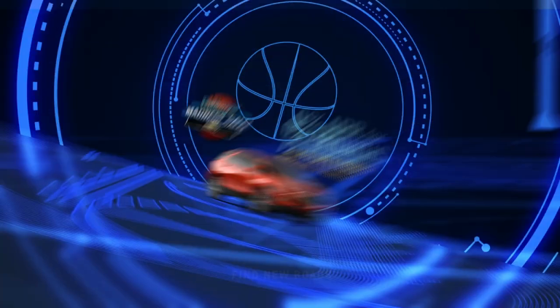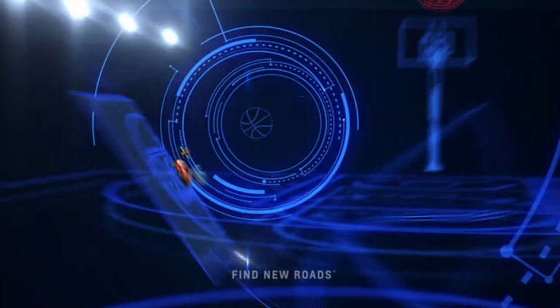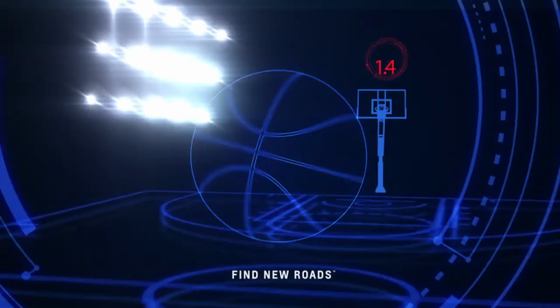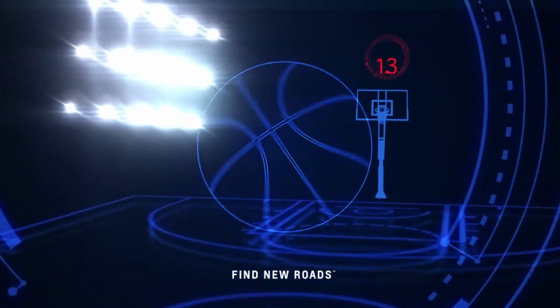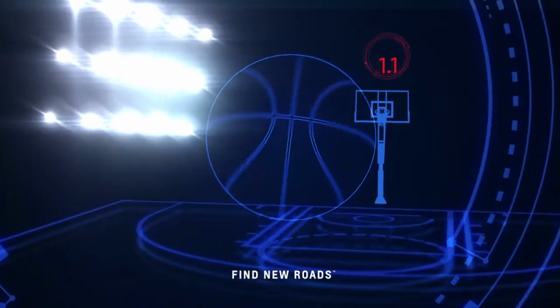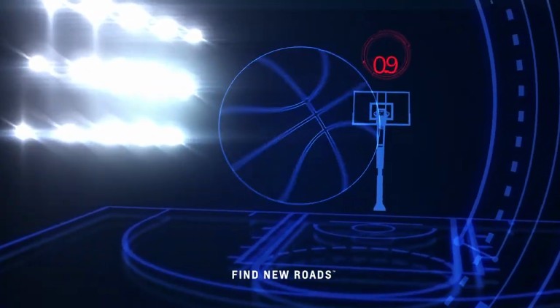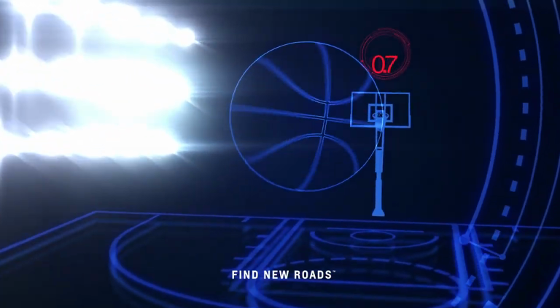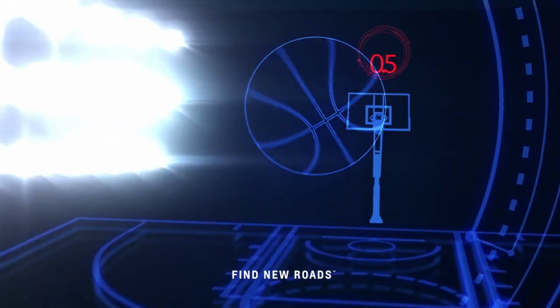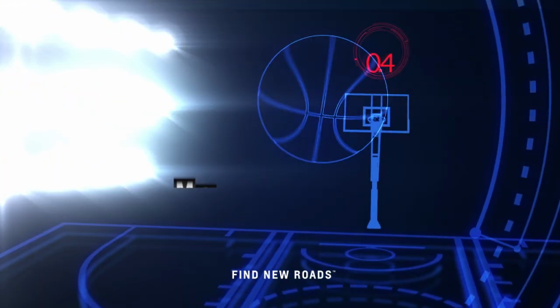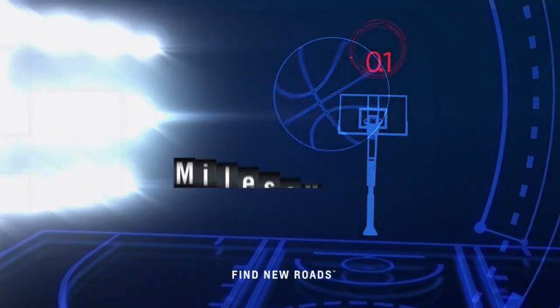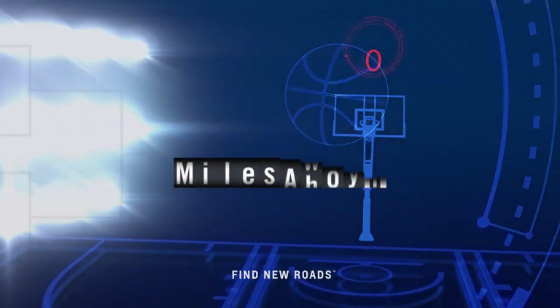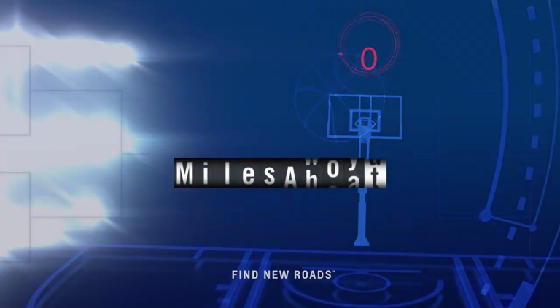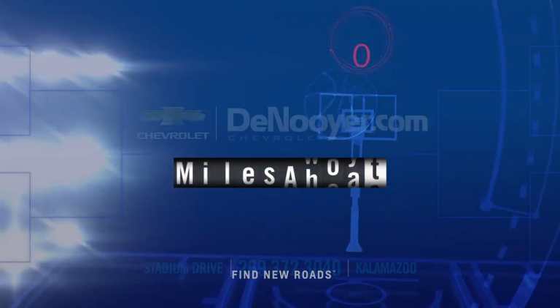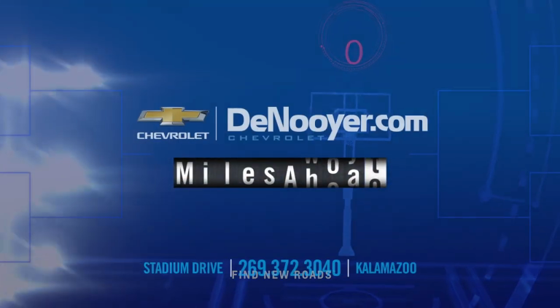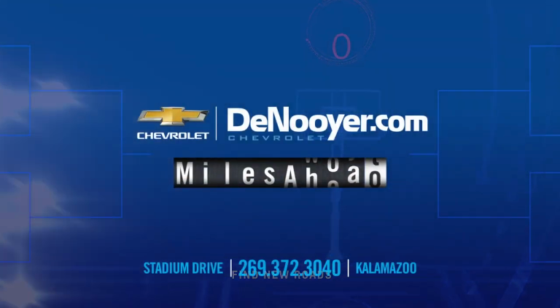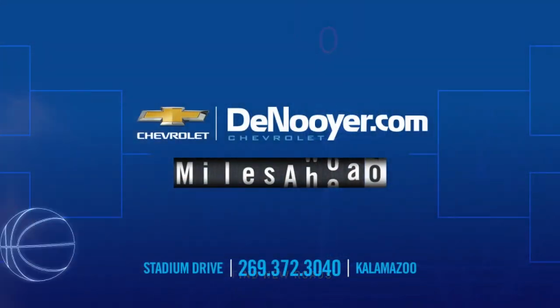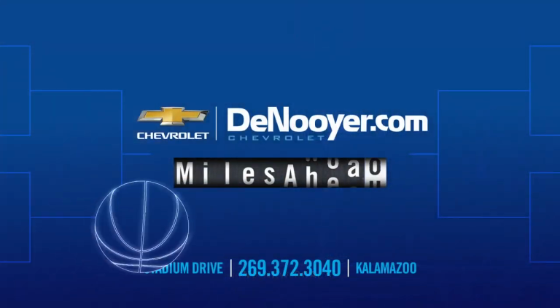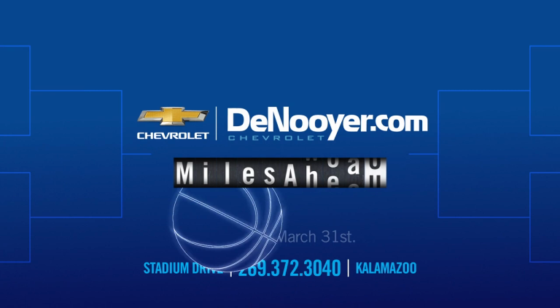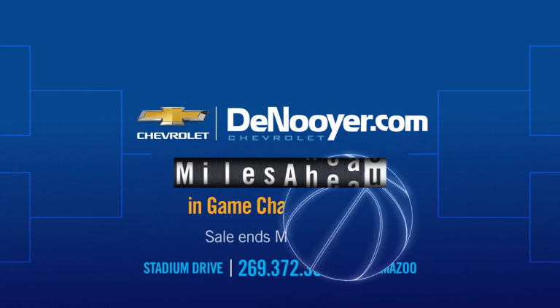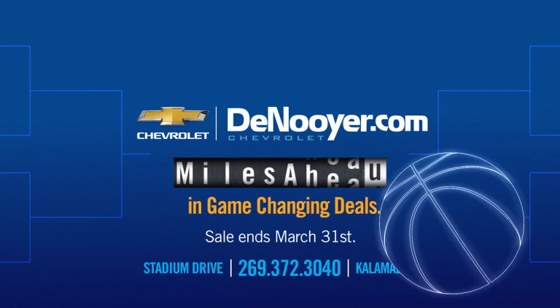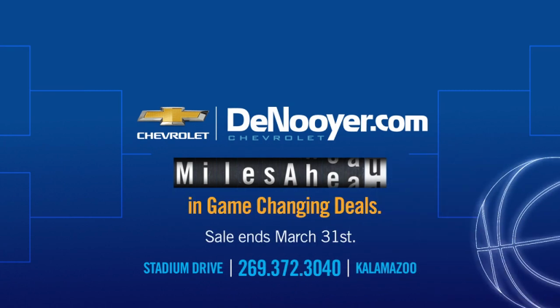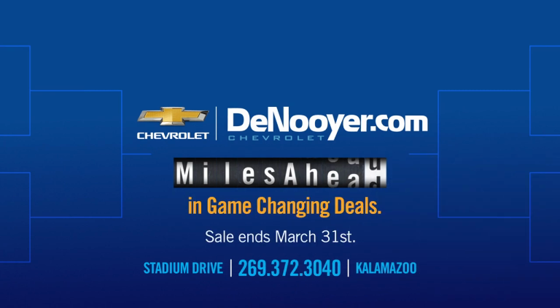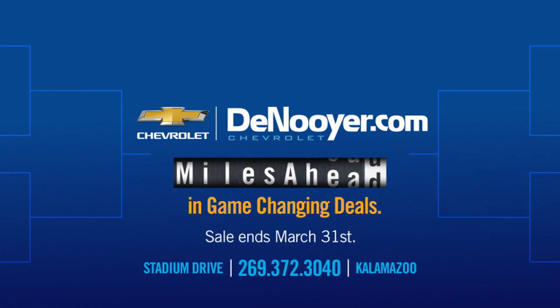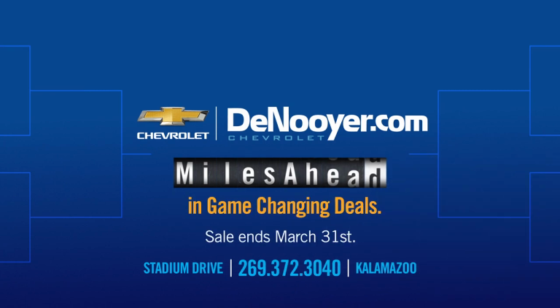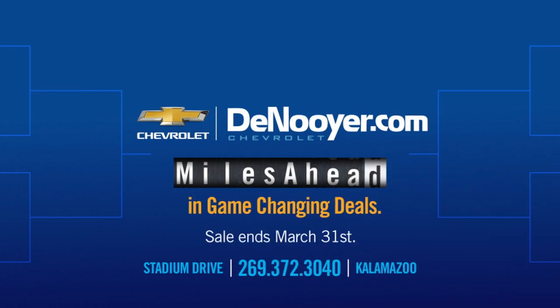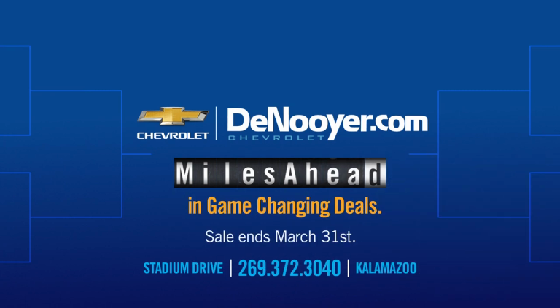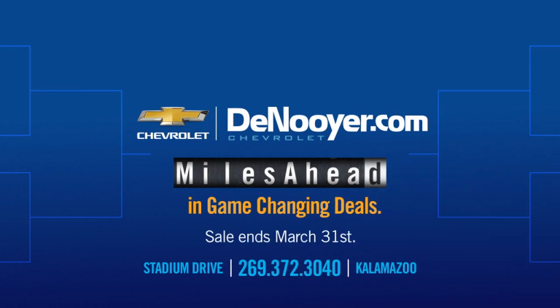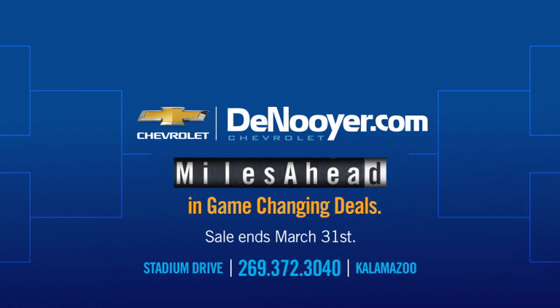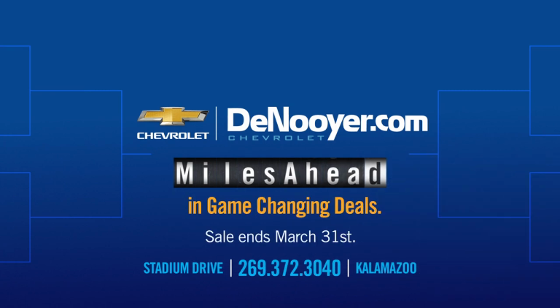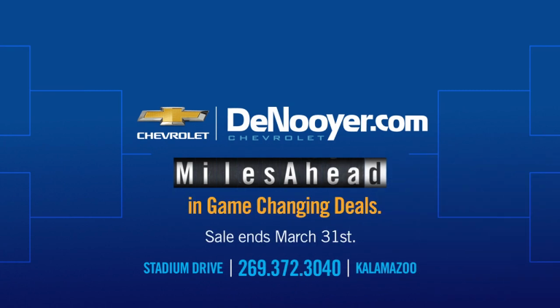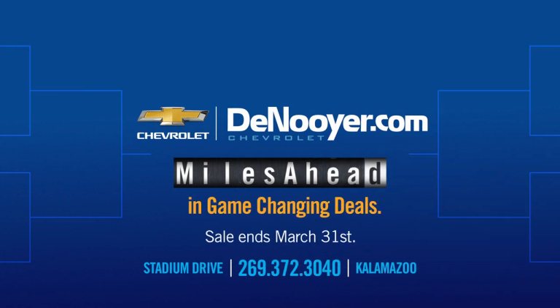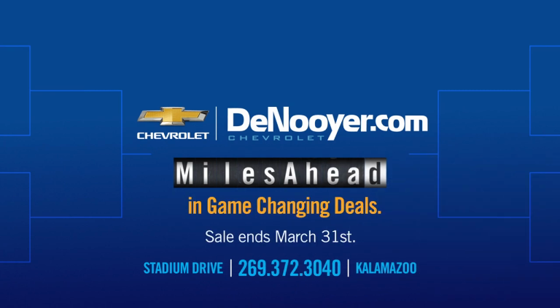It's clear to see why they're dominating their bracket. Denoyer.com, miles ahead in game-changing deals.